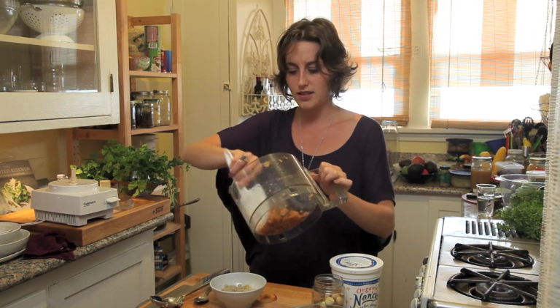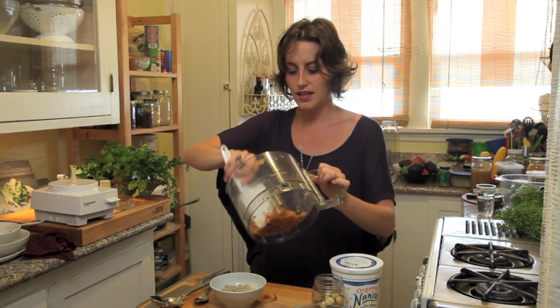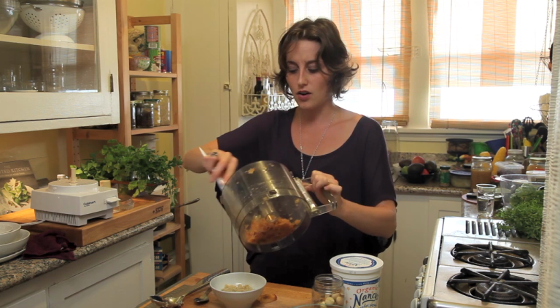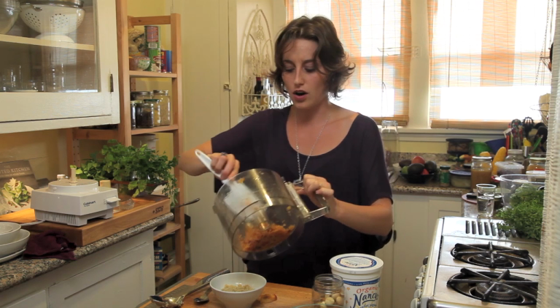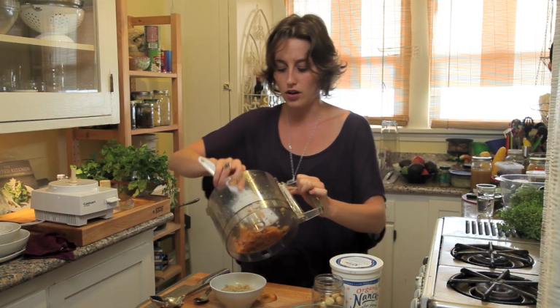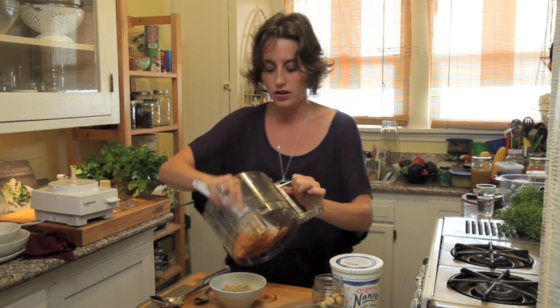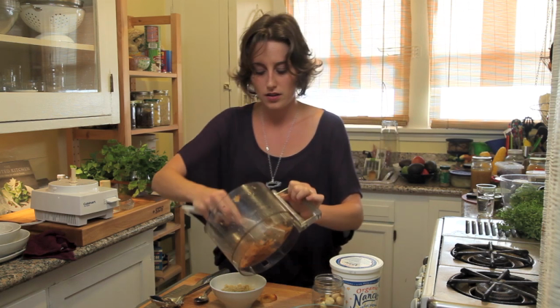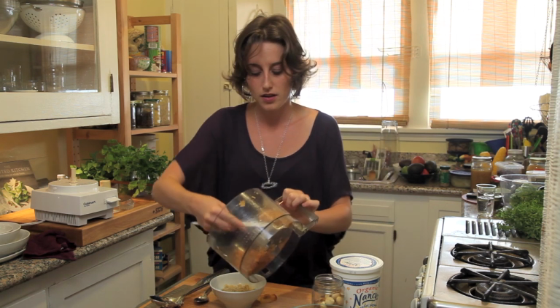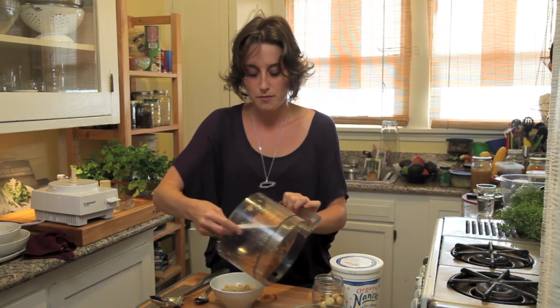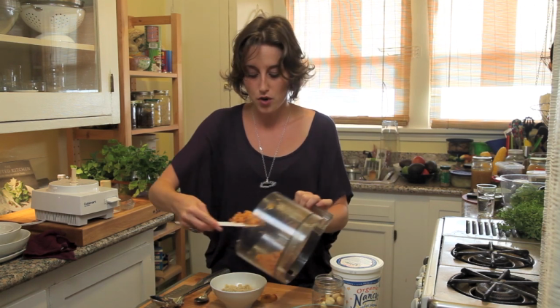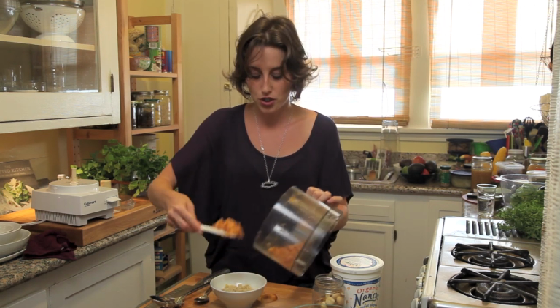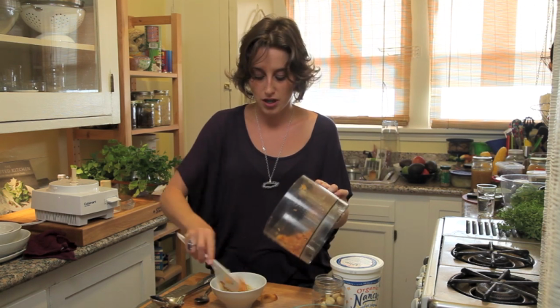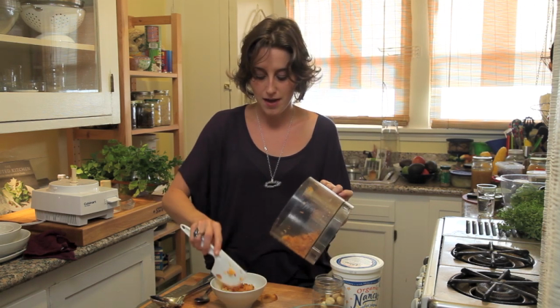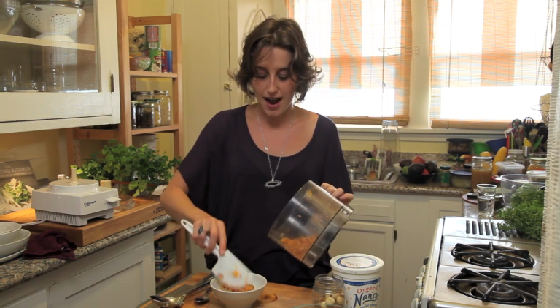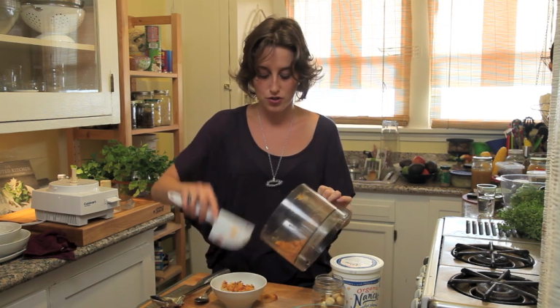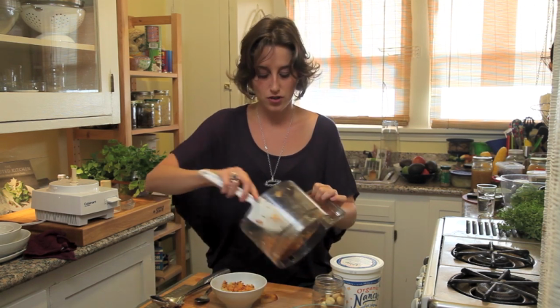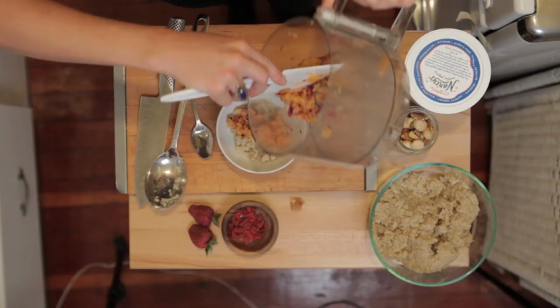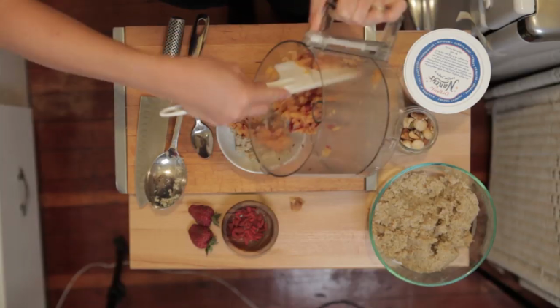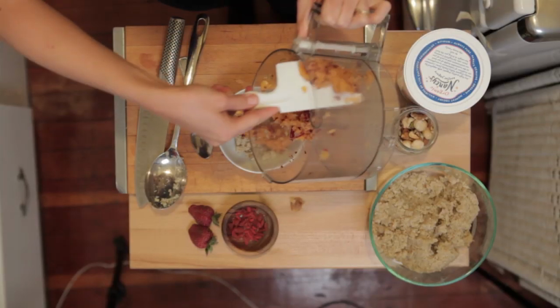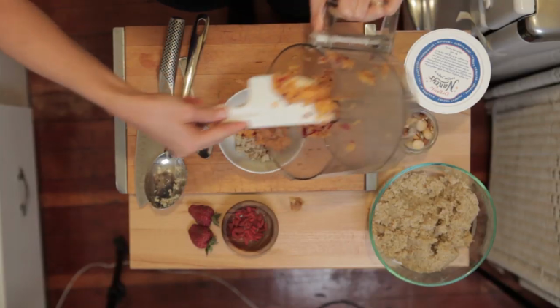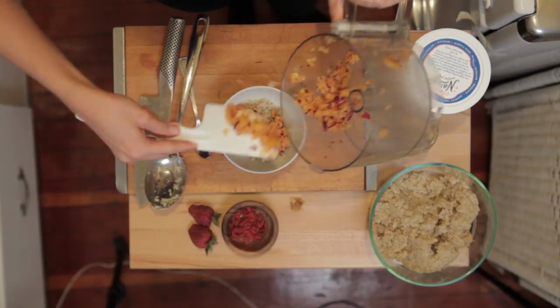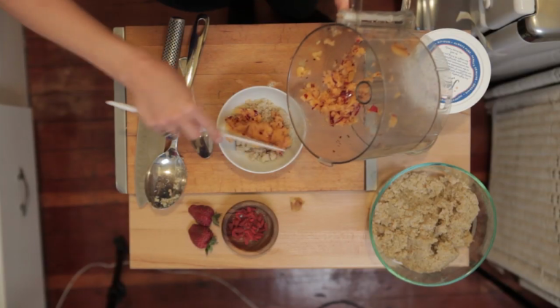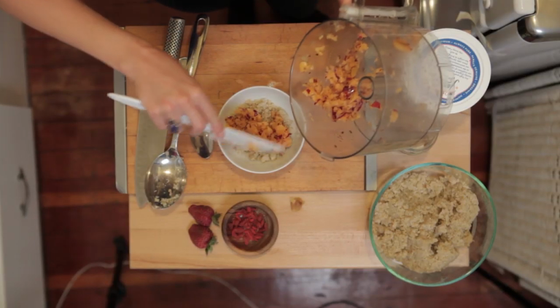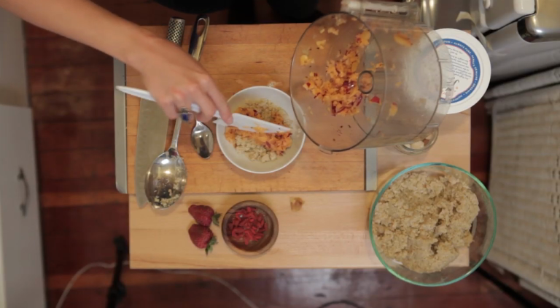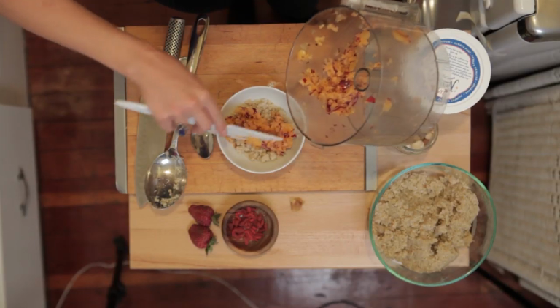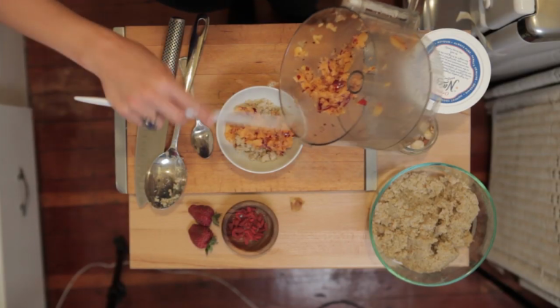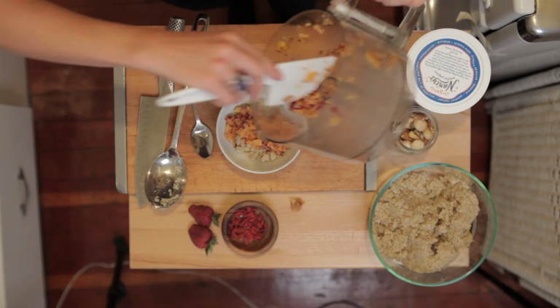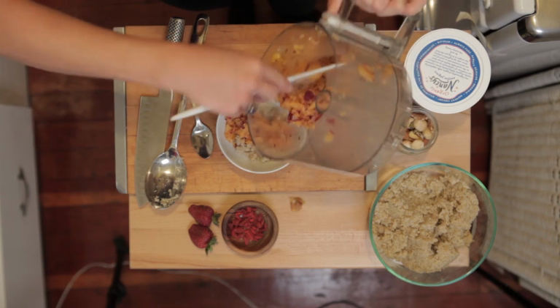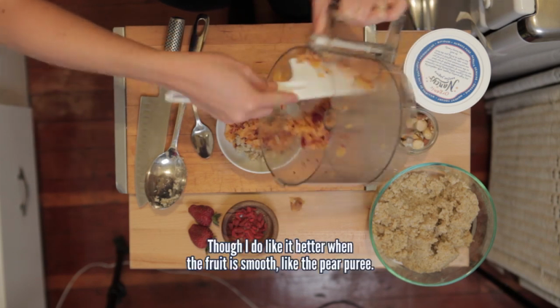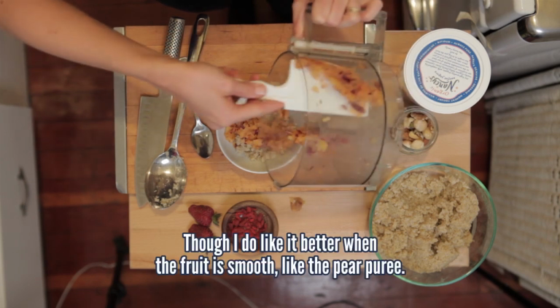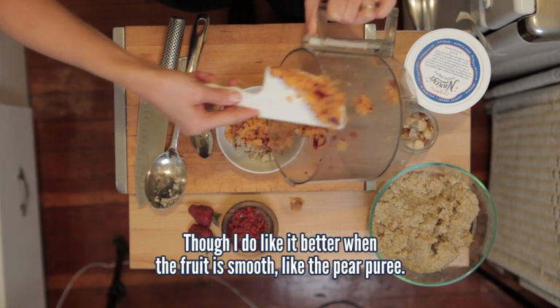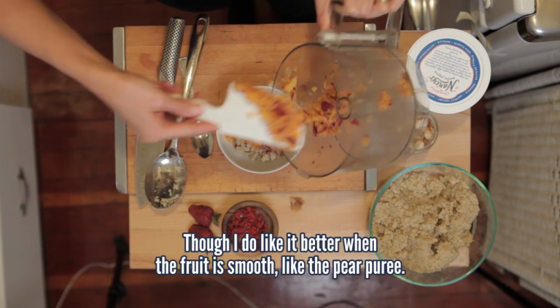It's going to get all mushed and mashed — thus the name, Quinoa Breakfast Cereal Mashup.